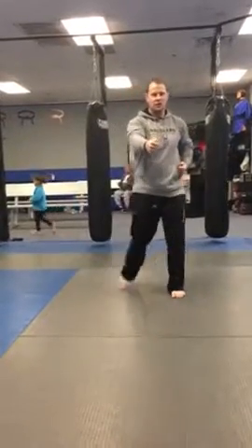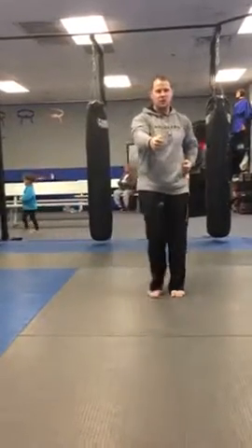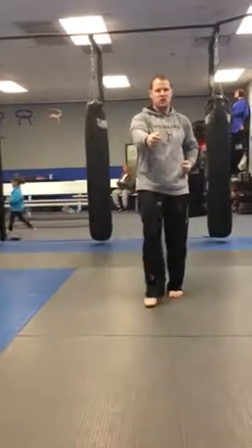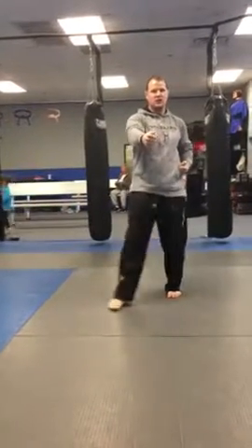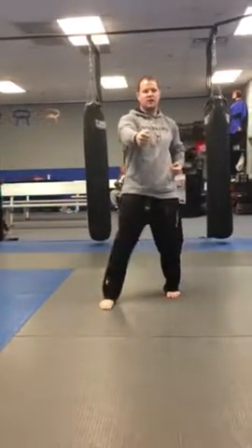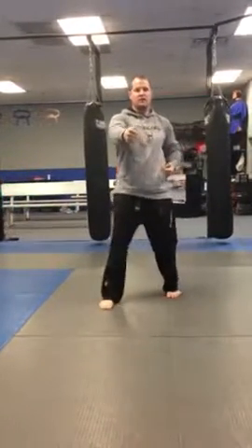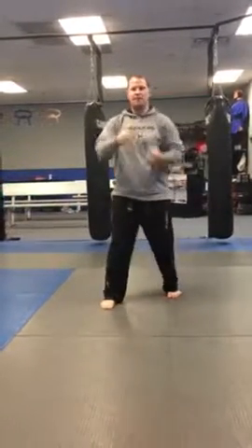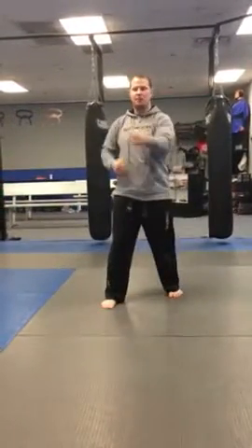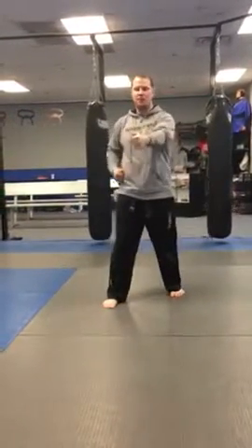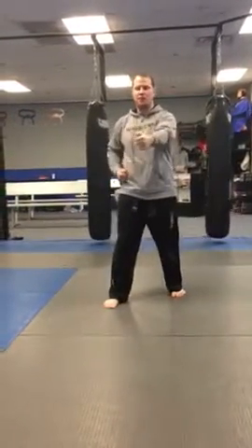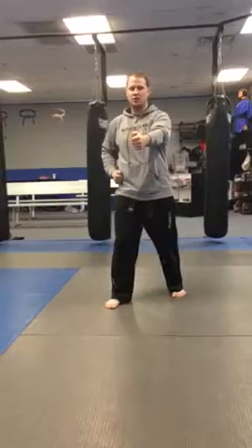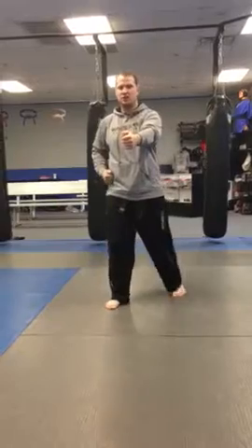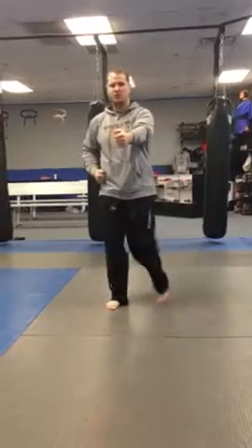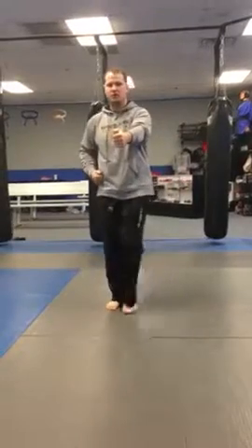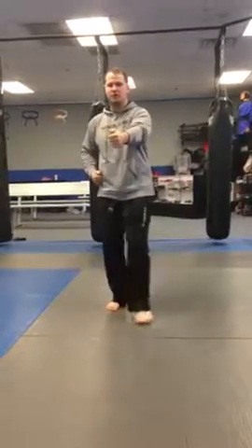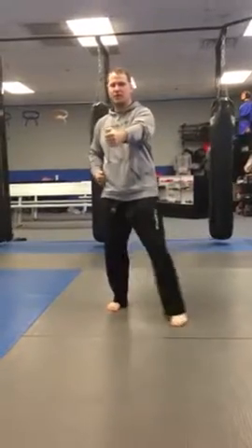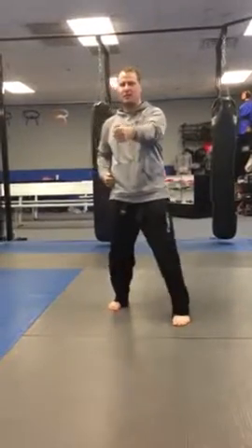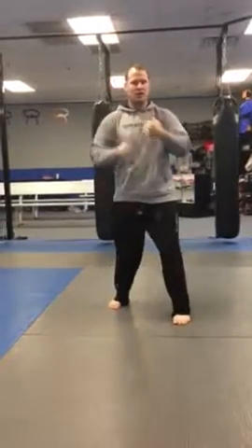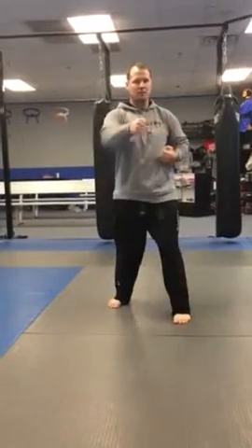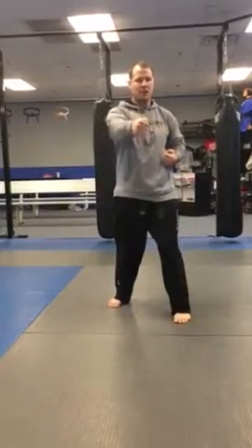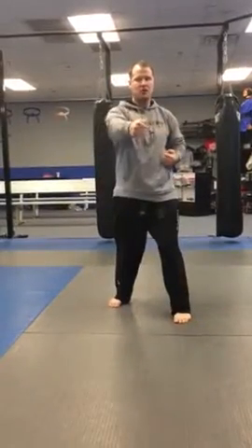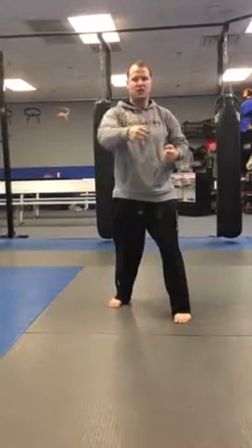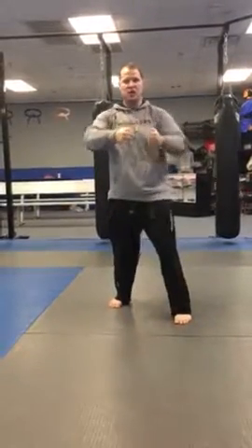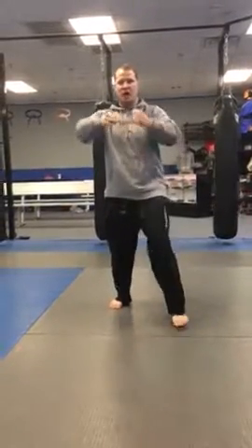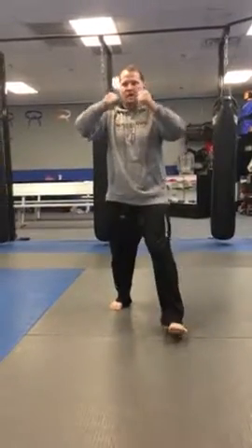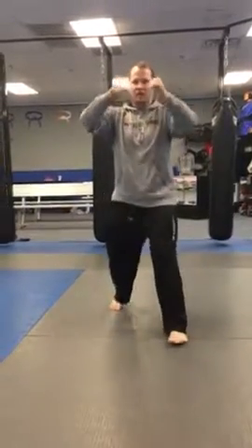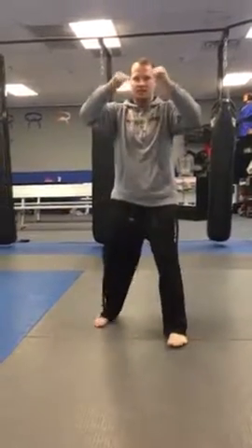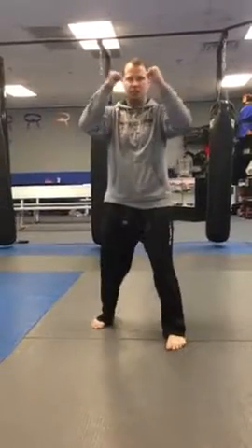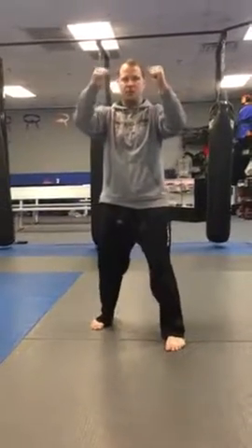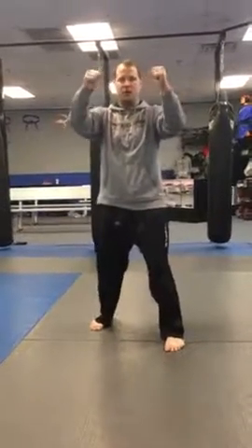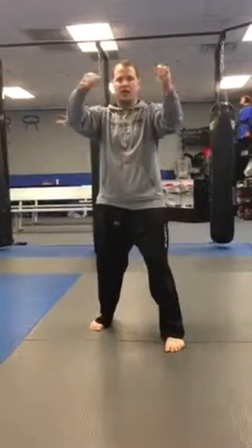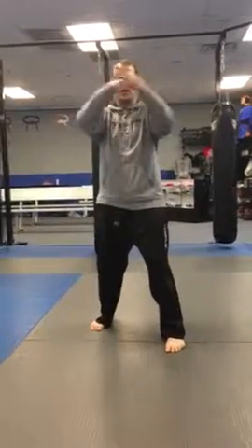Sweep step, punch, sweep step, punch, half step, double head block.